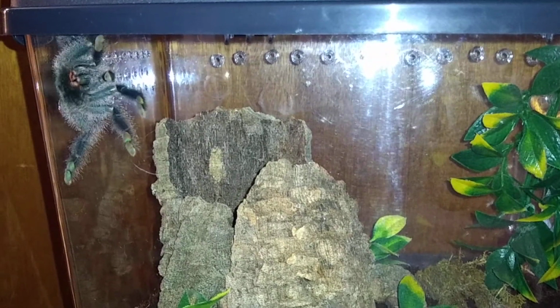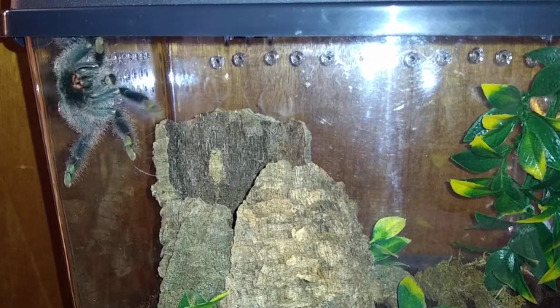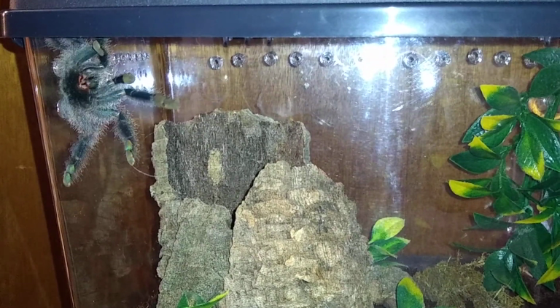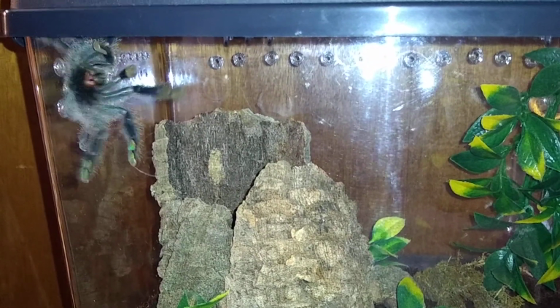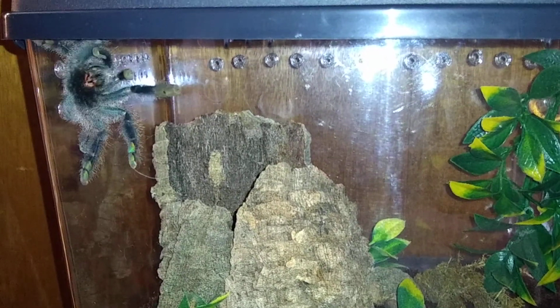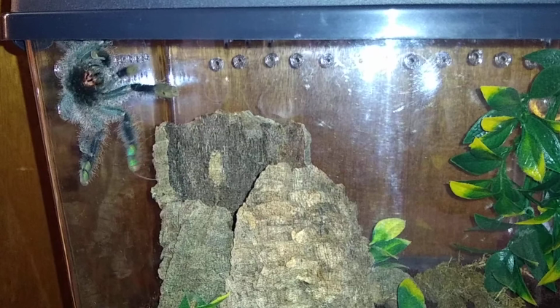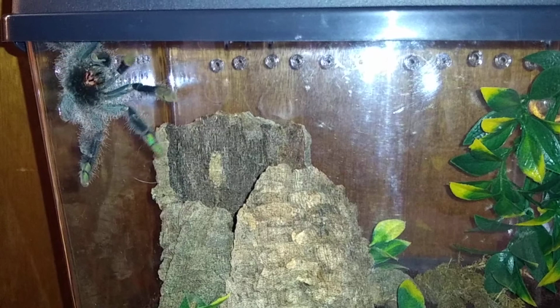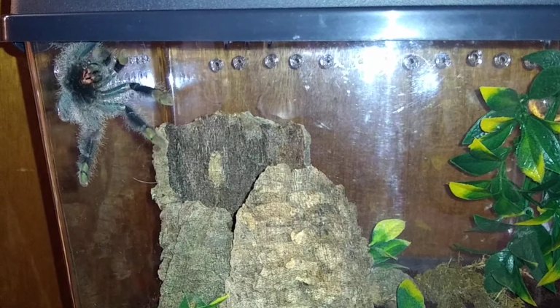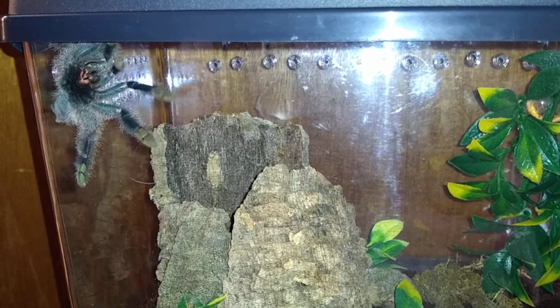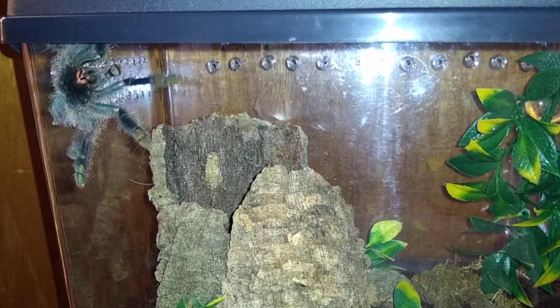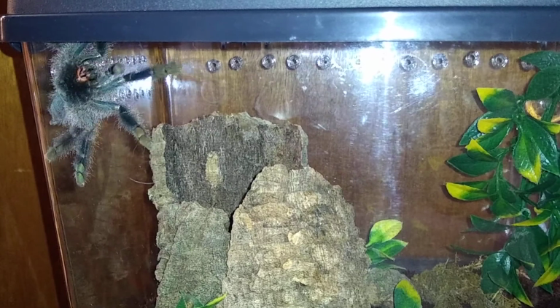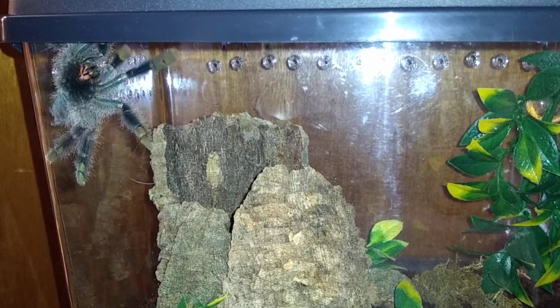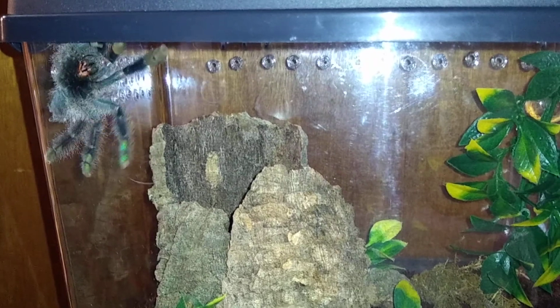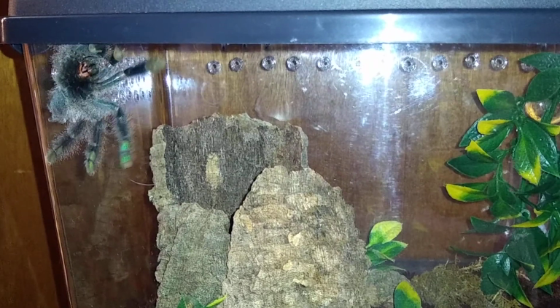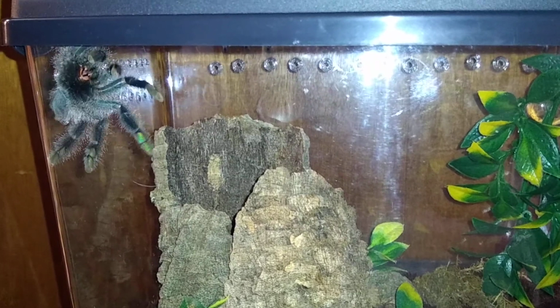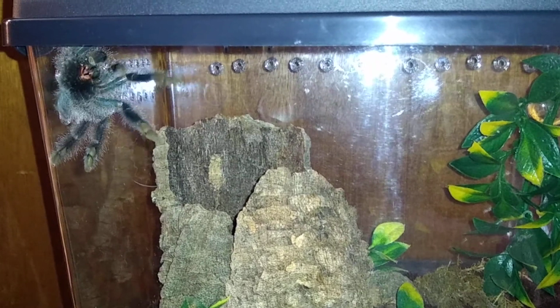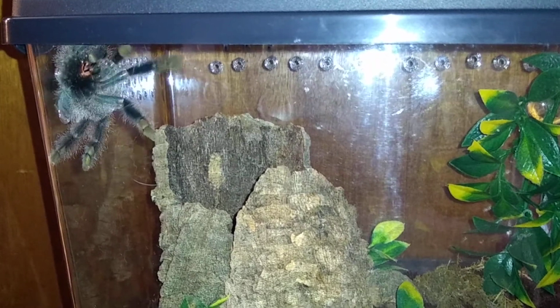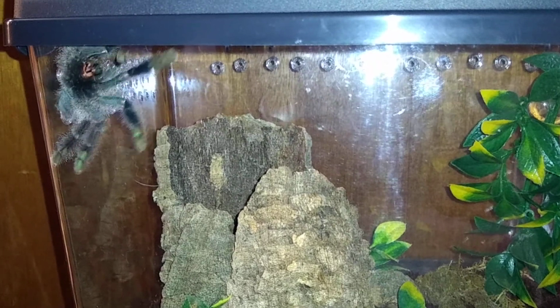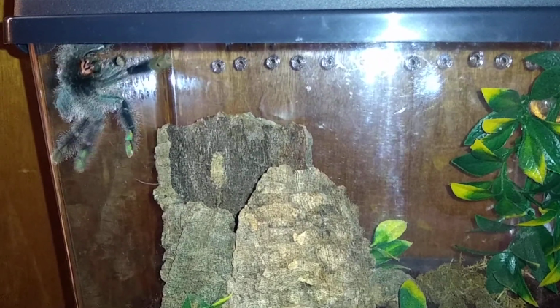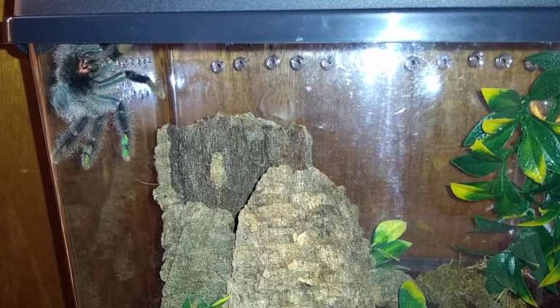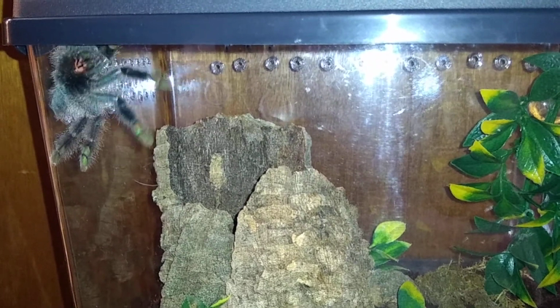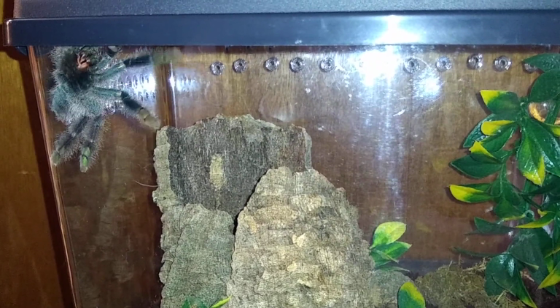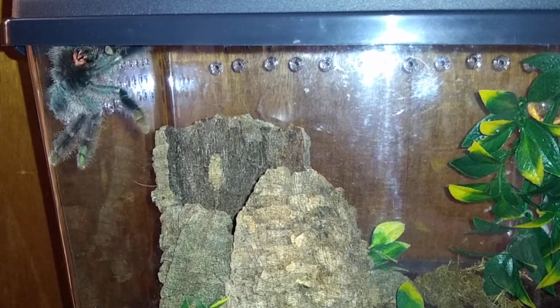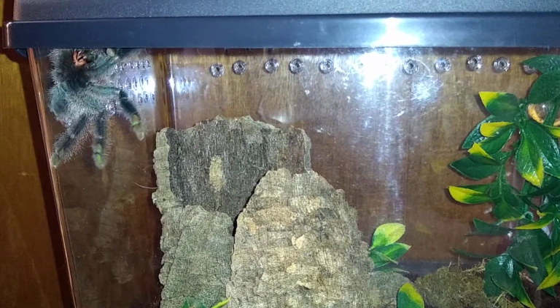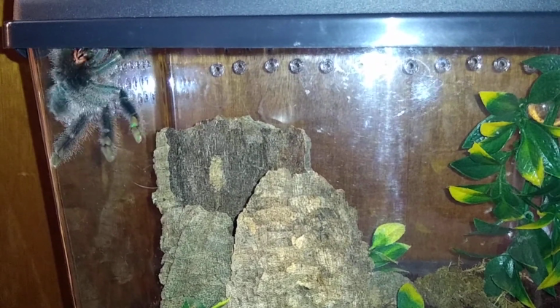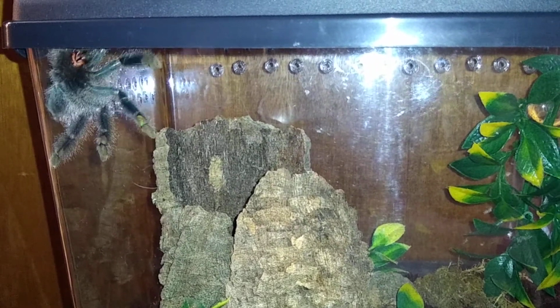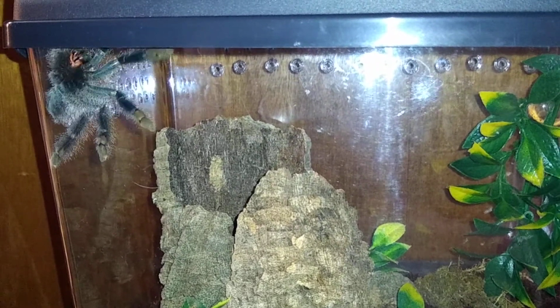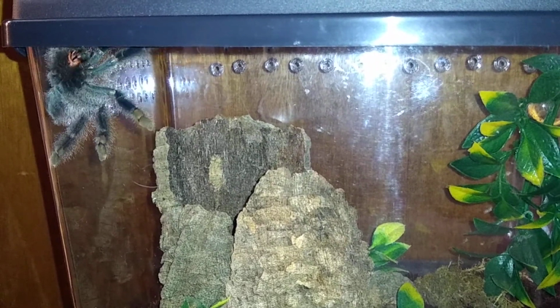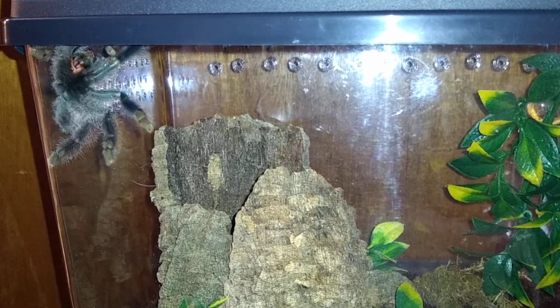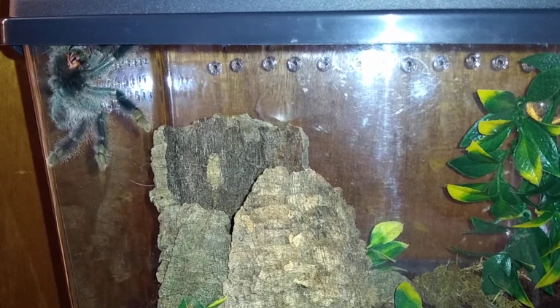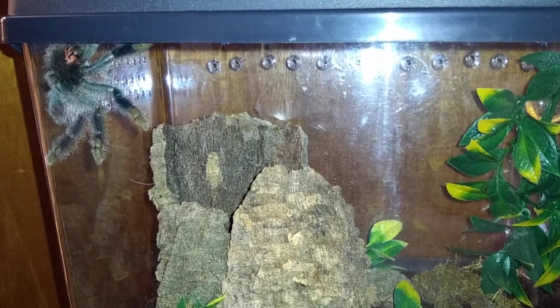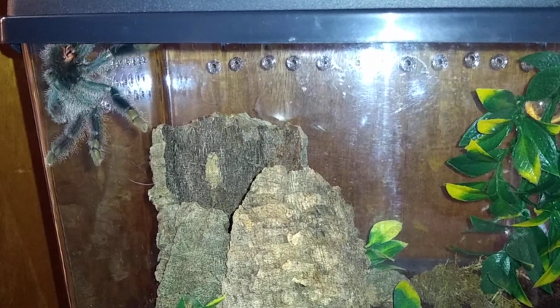Who'd have thought I'd get a tarantula someday? But here we are. I have a tarantula.